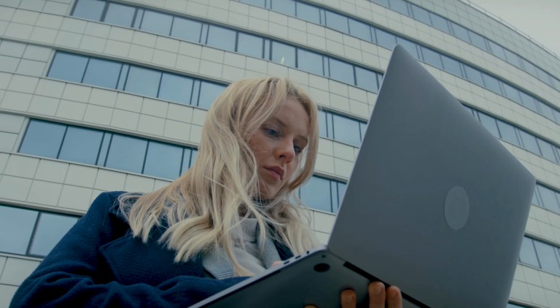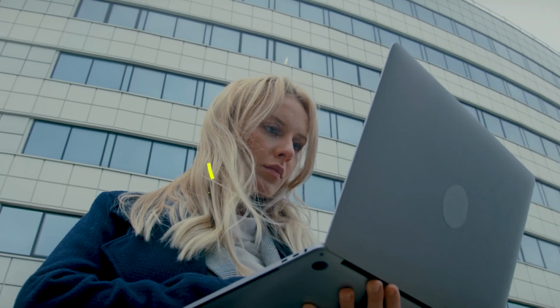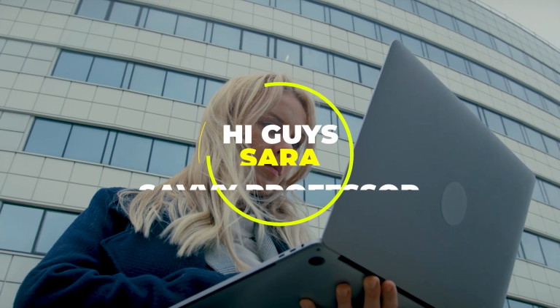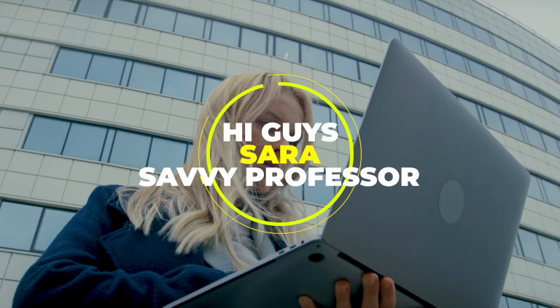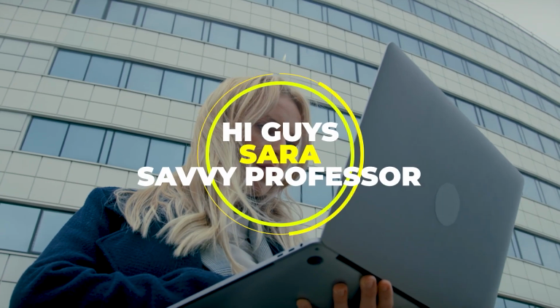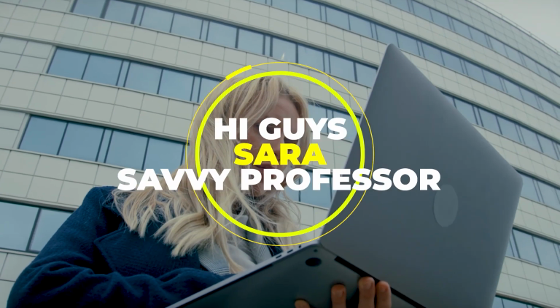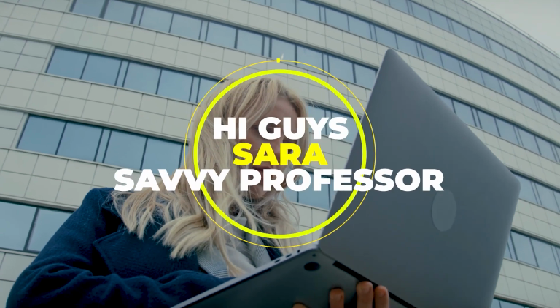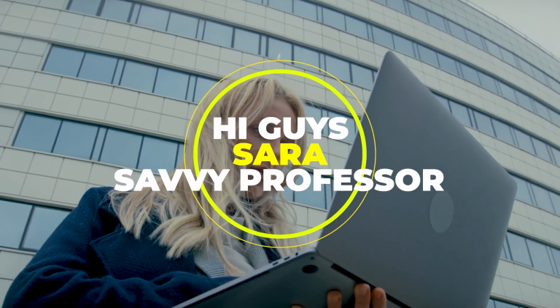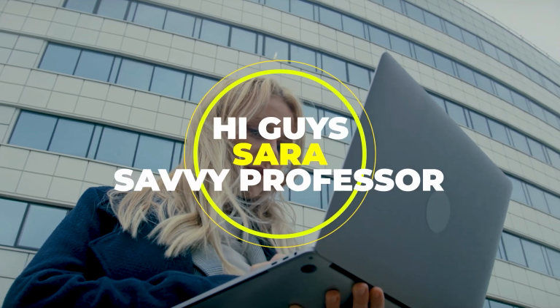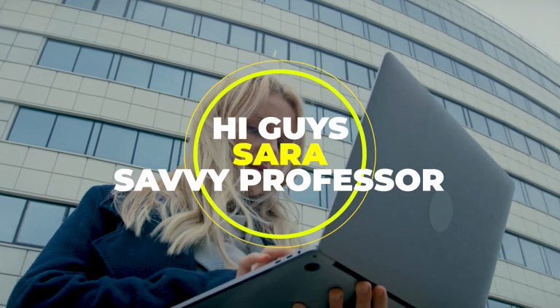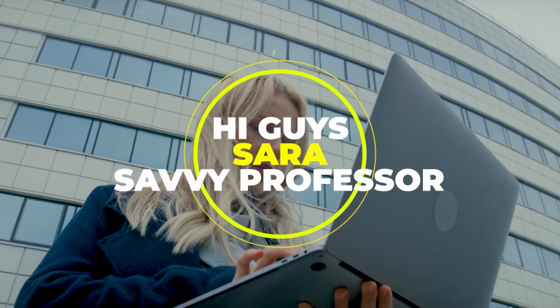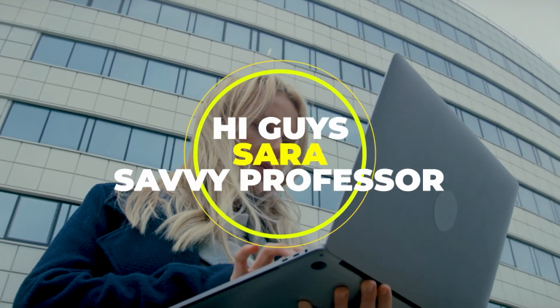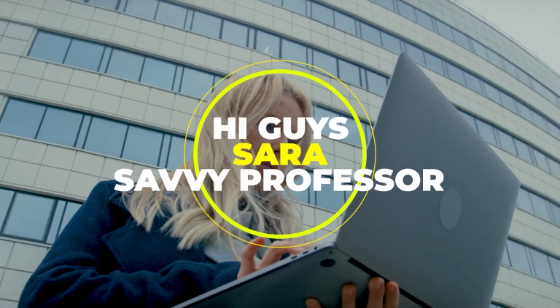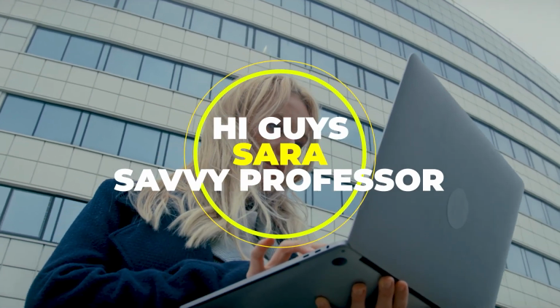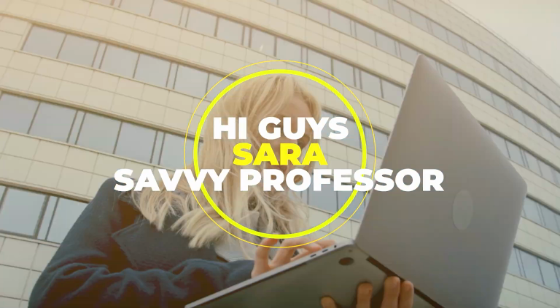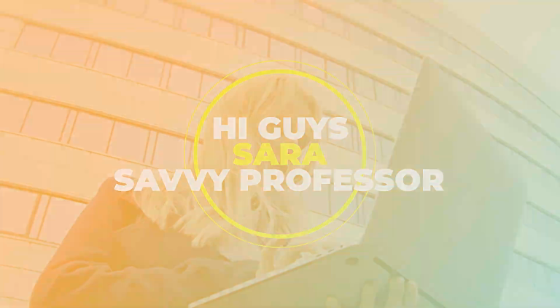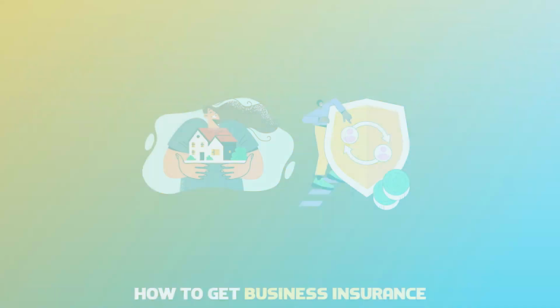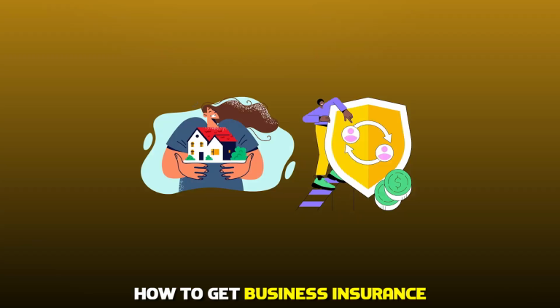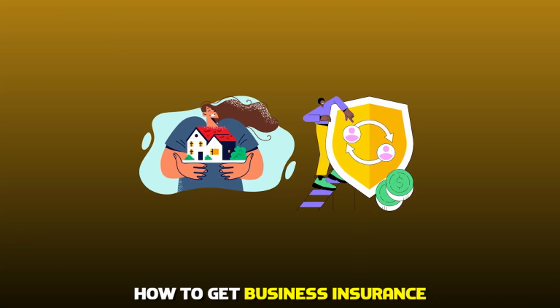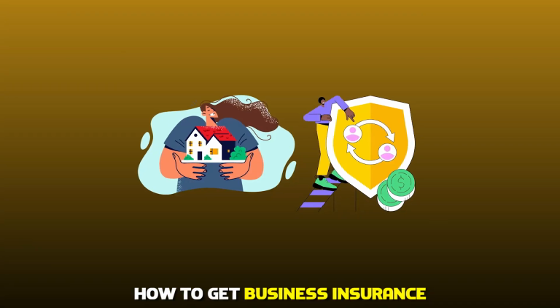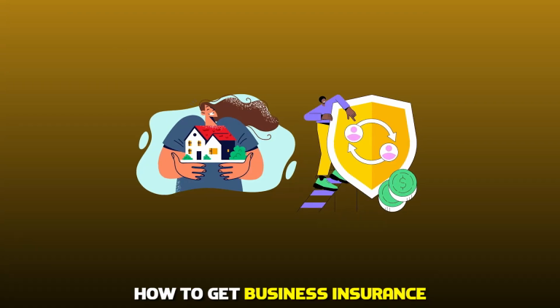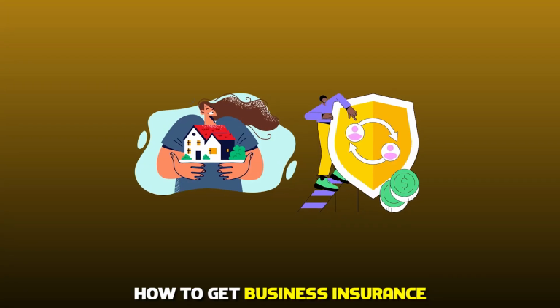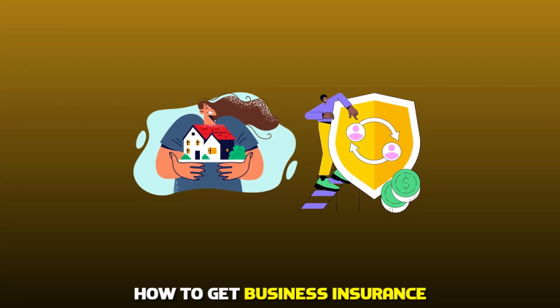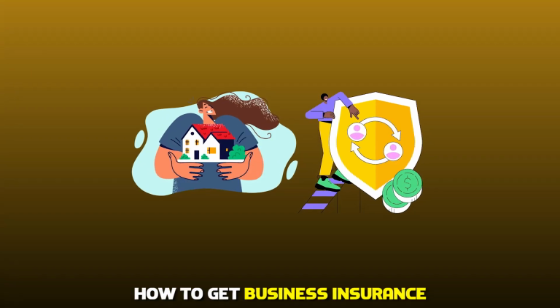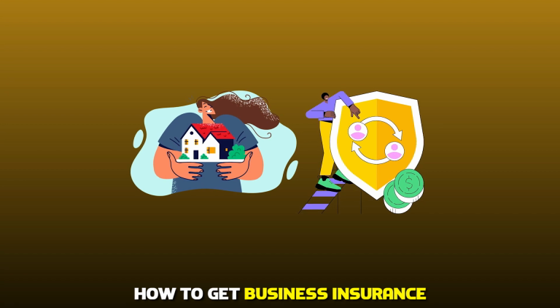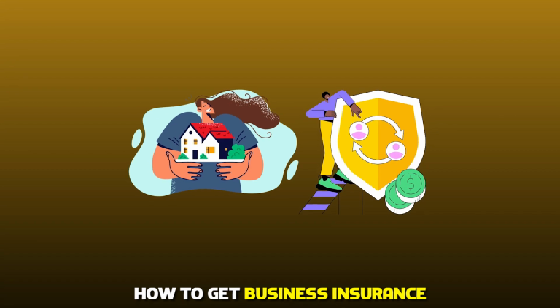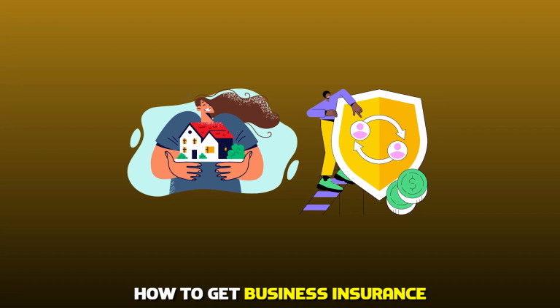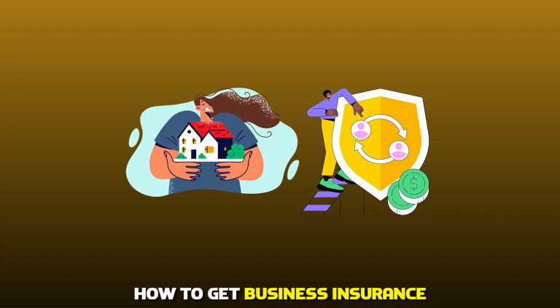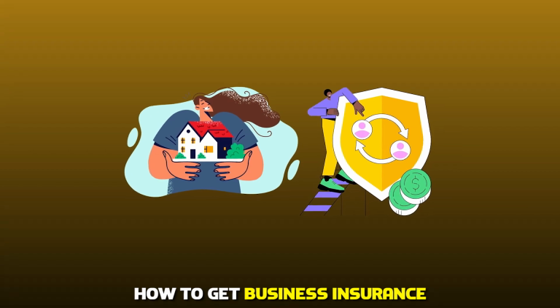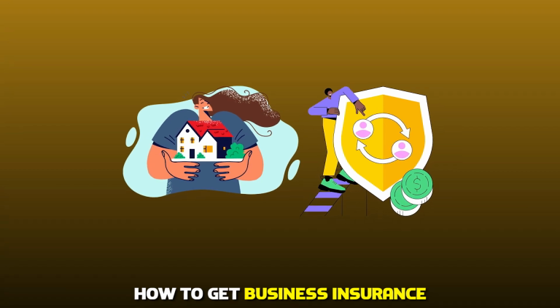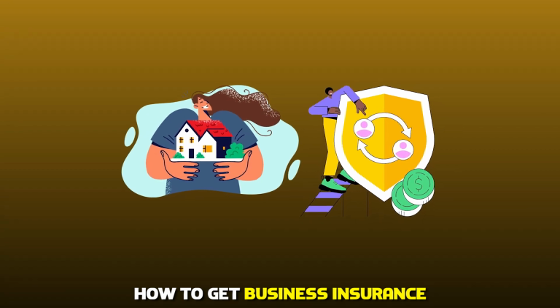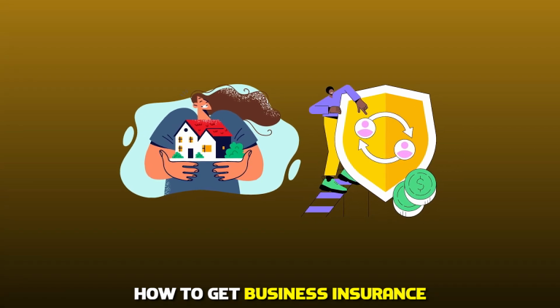Hi guys, this is Sarah from The Savvy Professor, and welcome to our video on how to get business insurance.